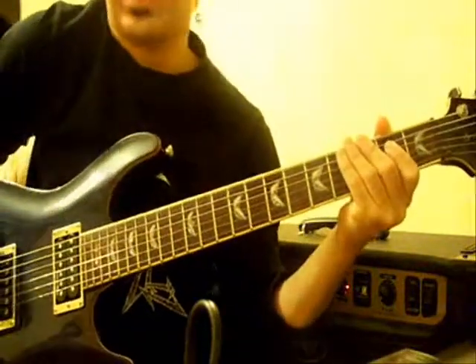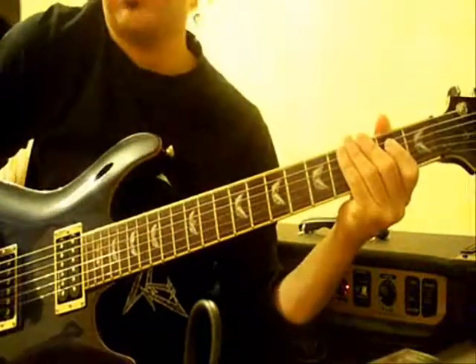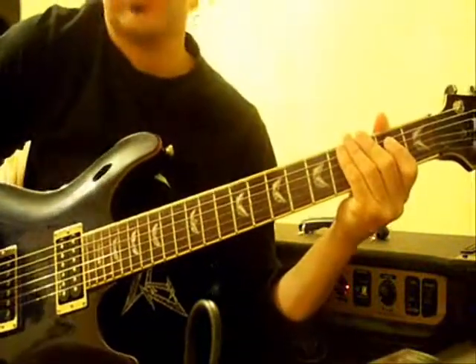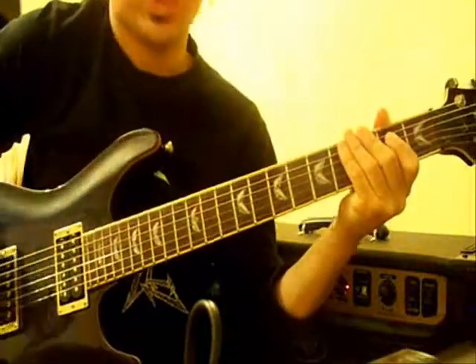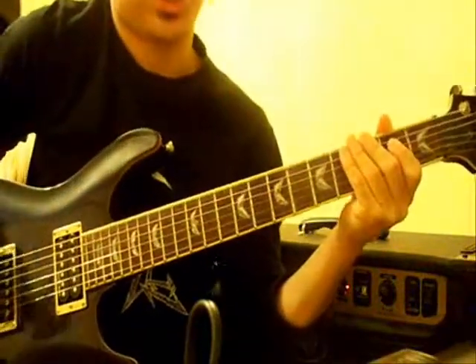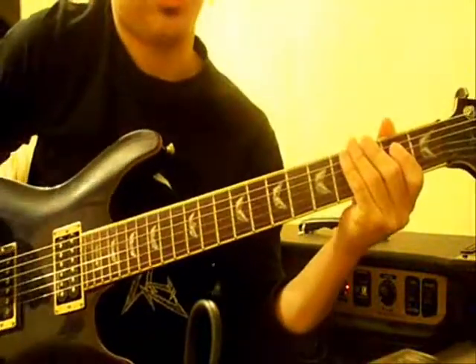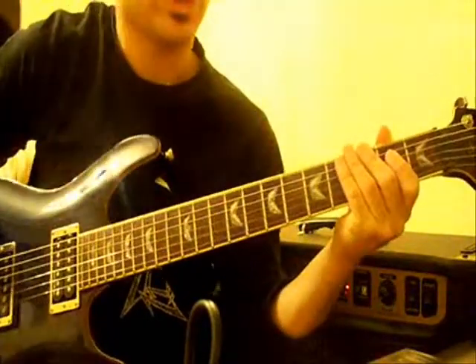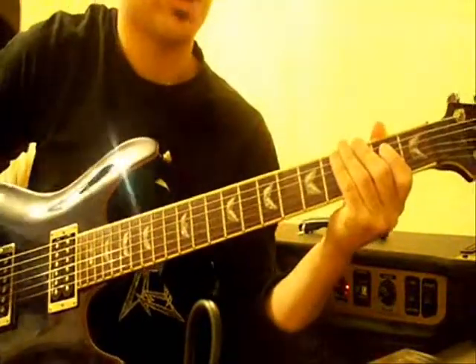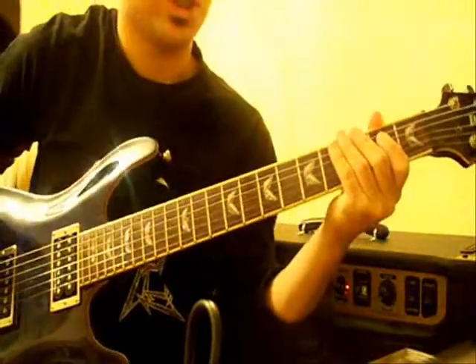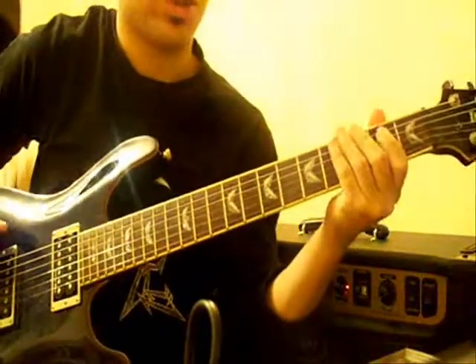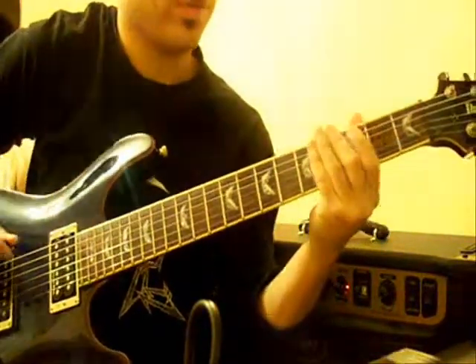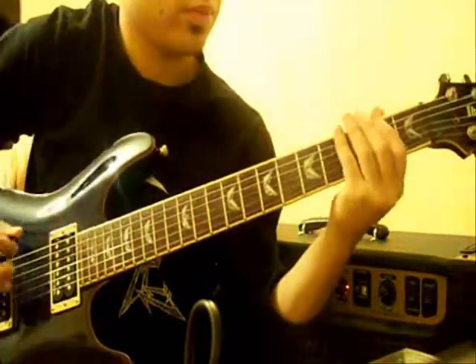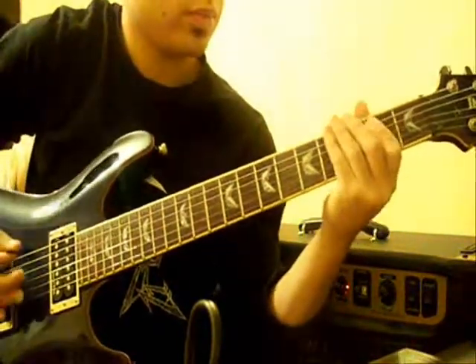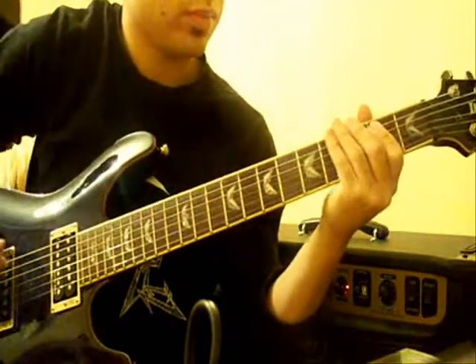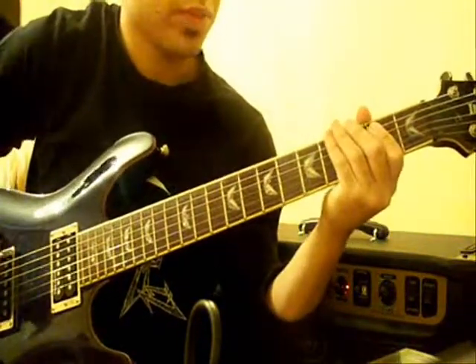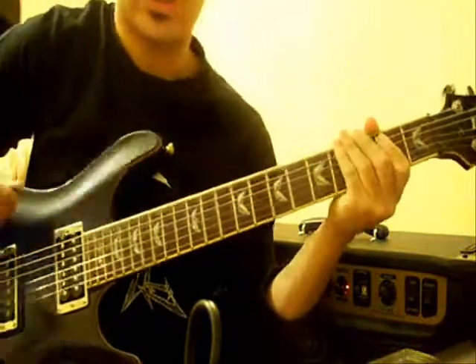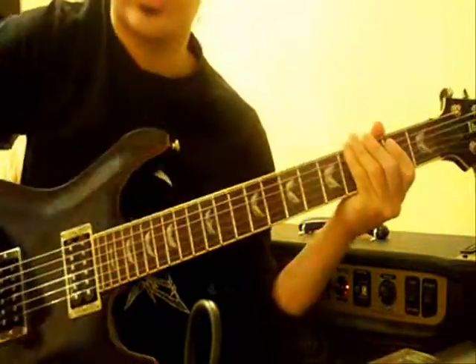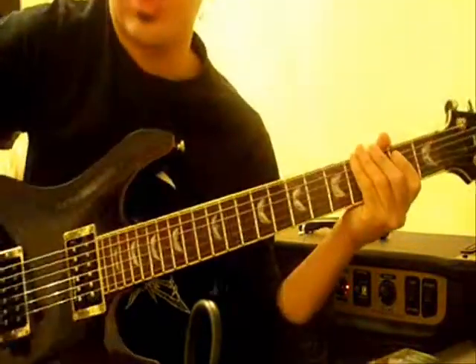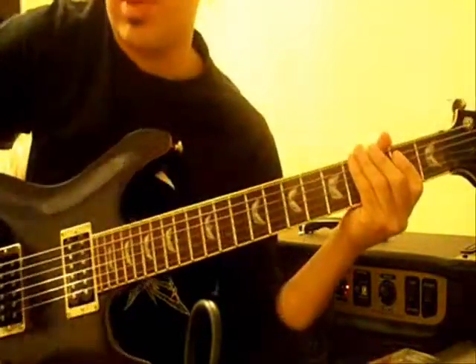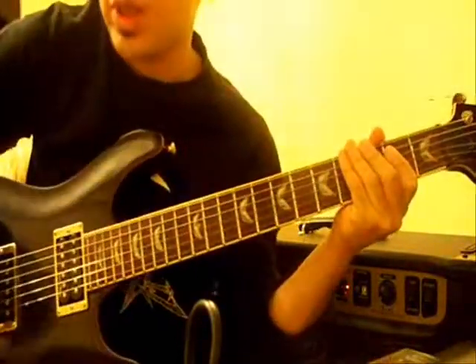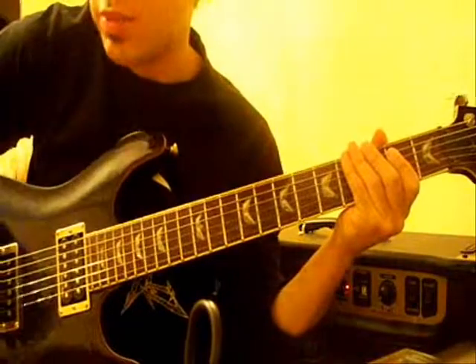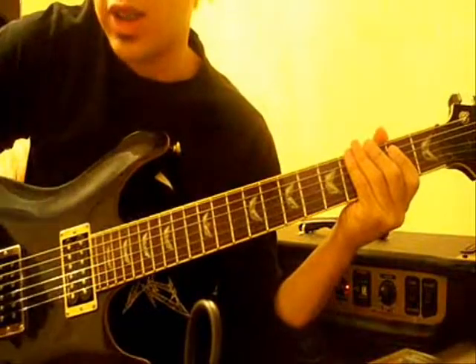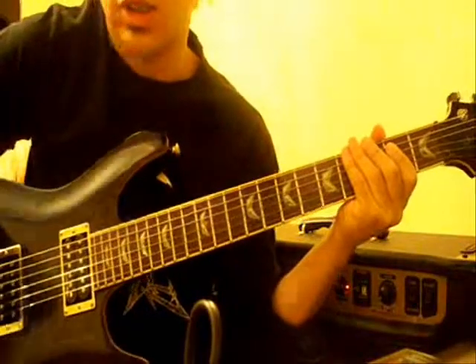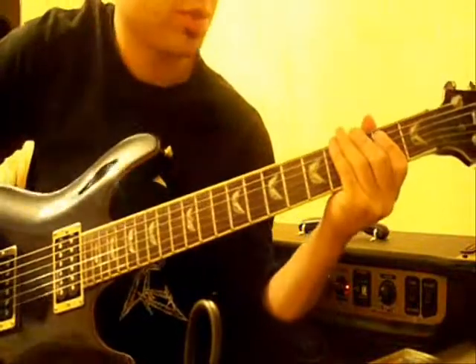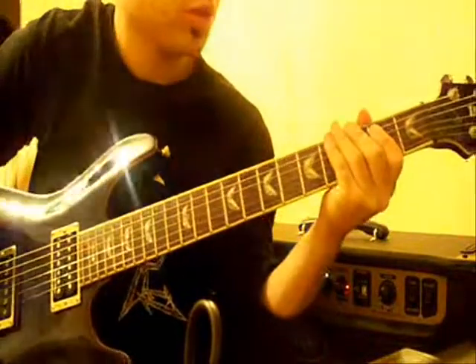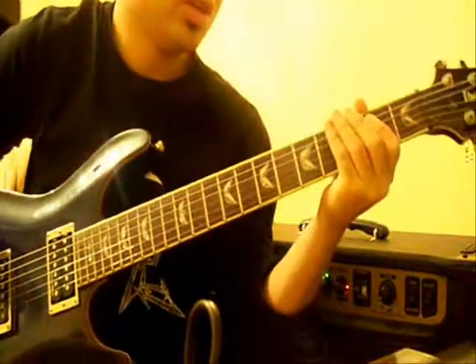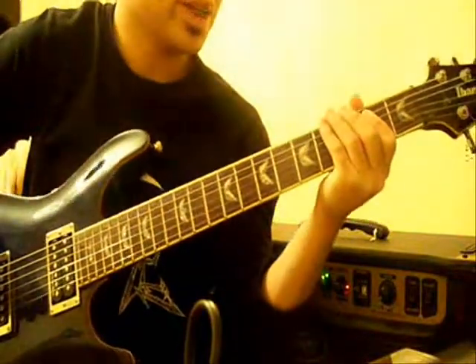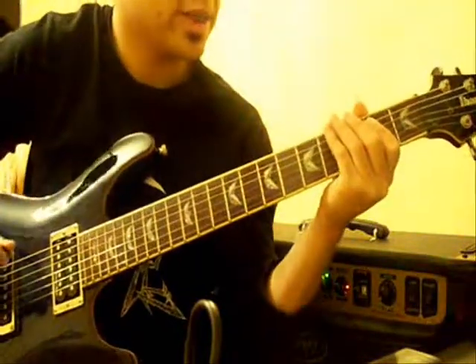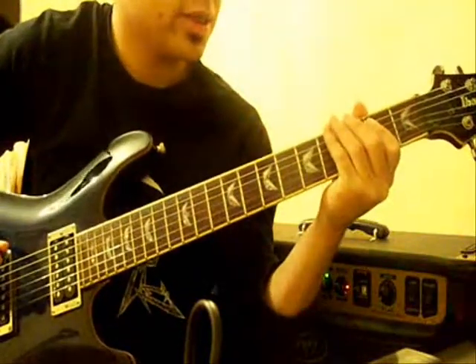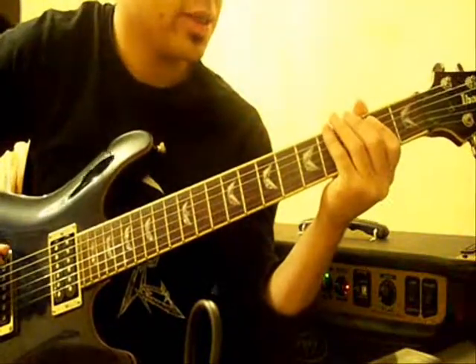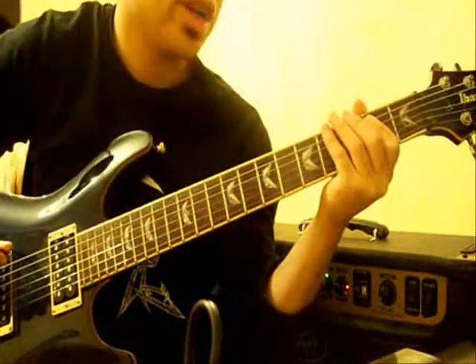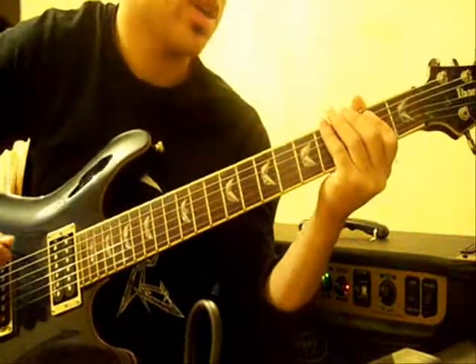And then eventually we get up to this riff. Excuse me if my pinch harmonics are terrible, because they are.